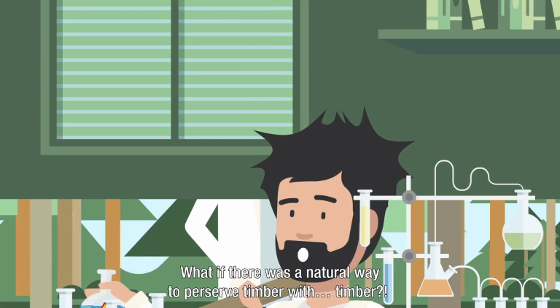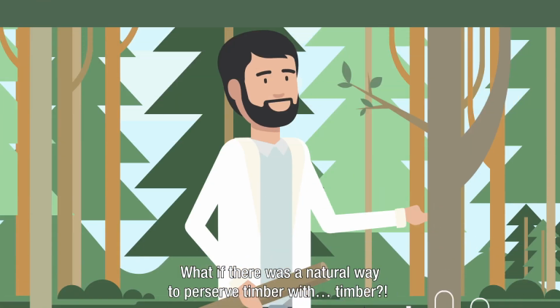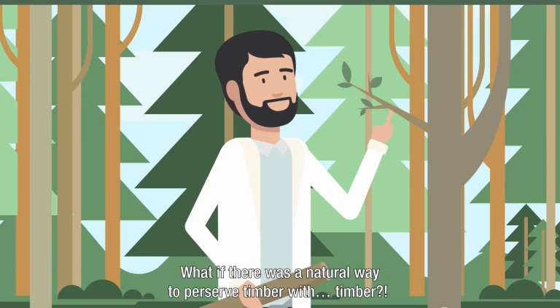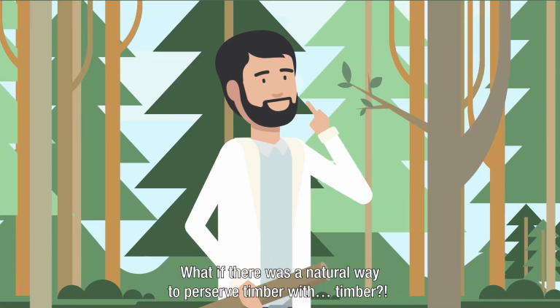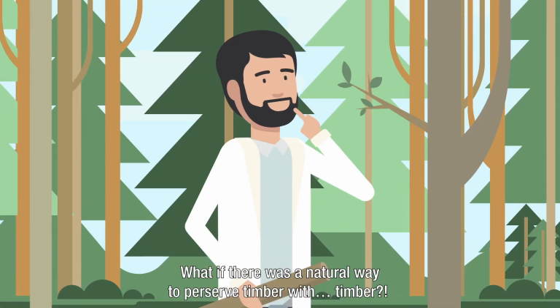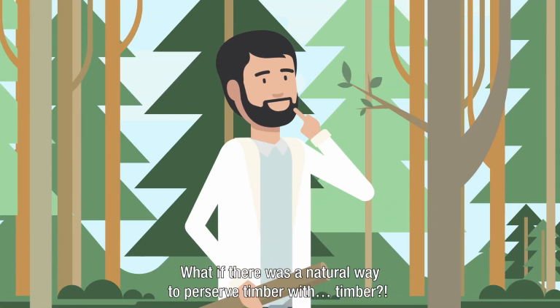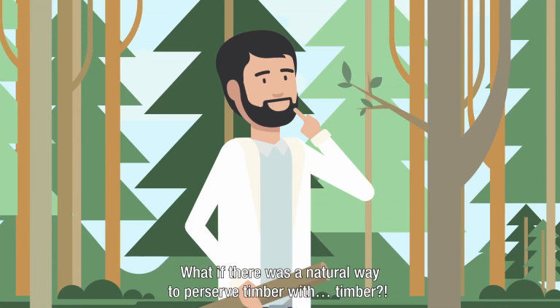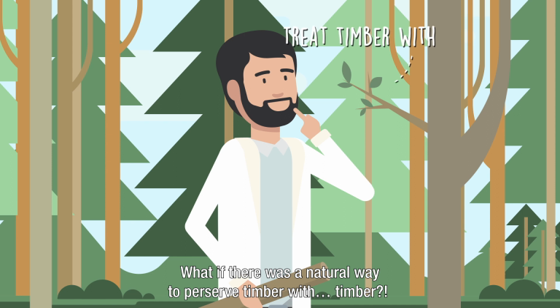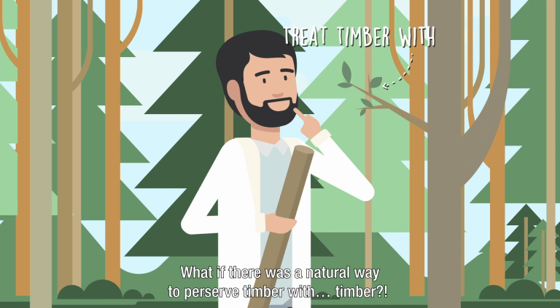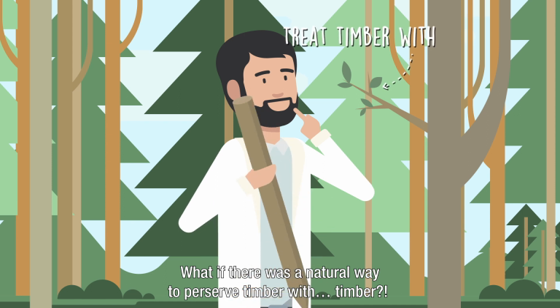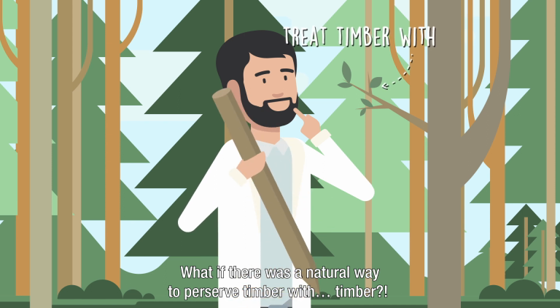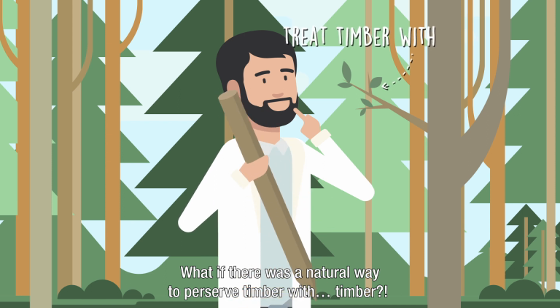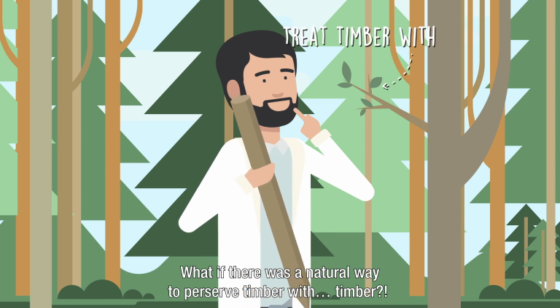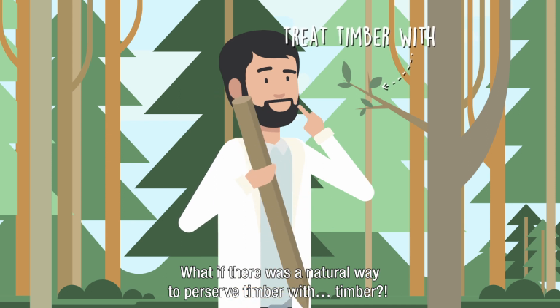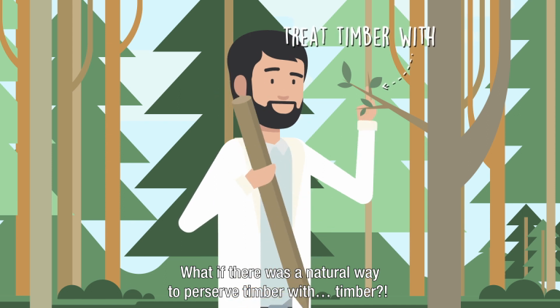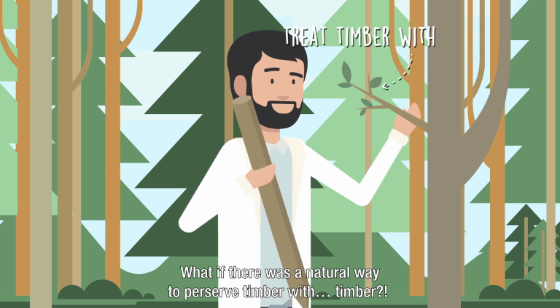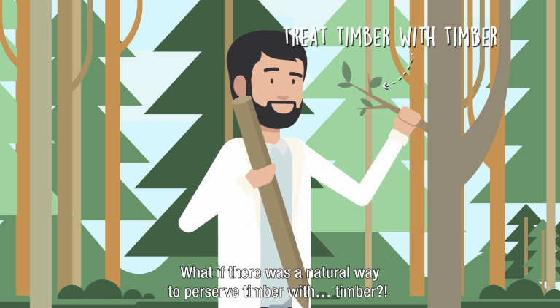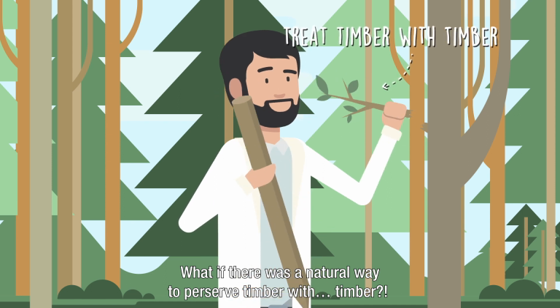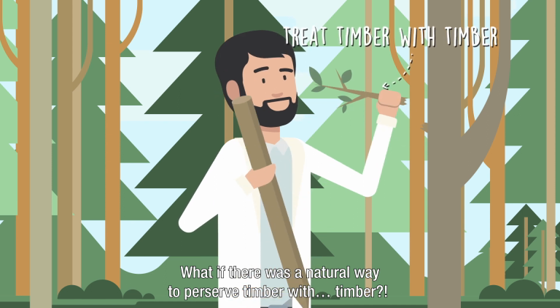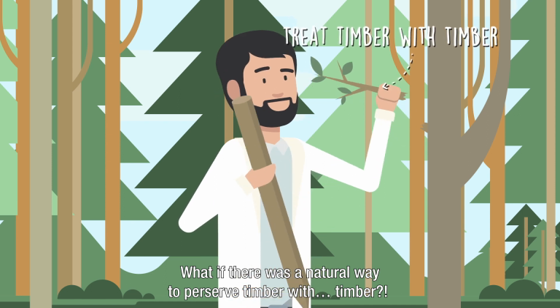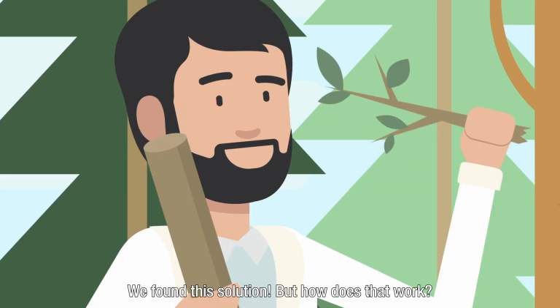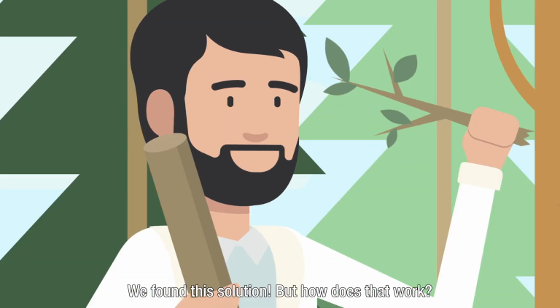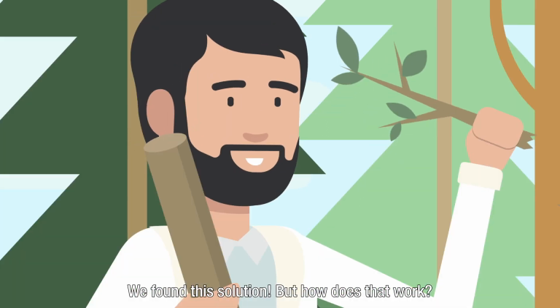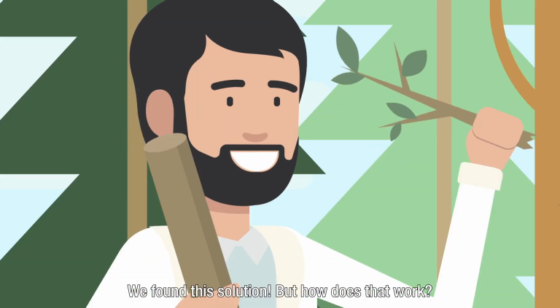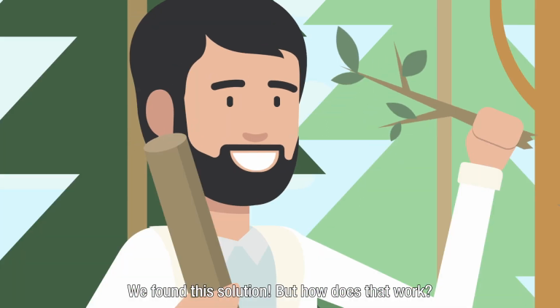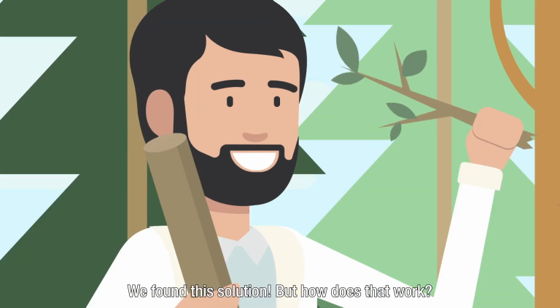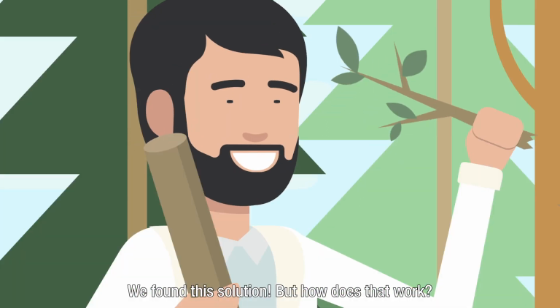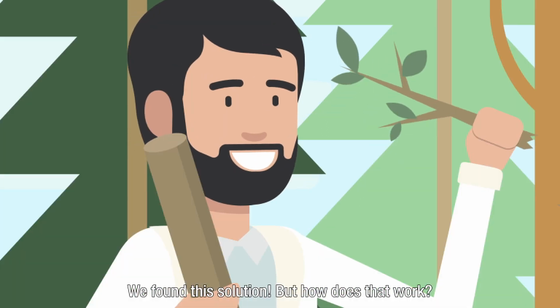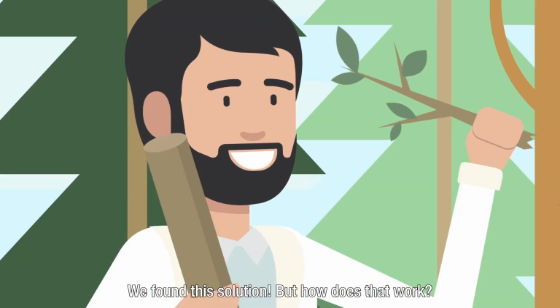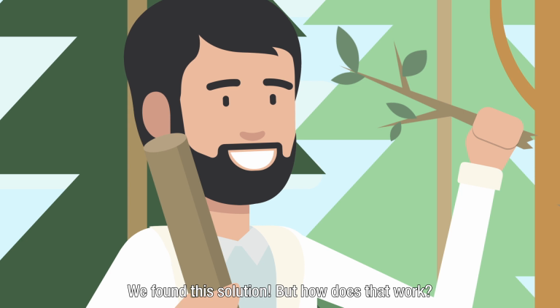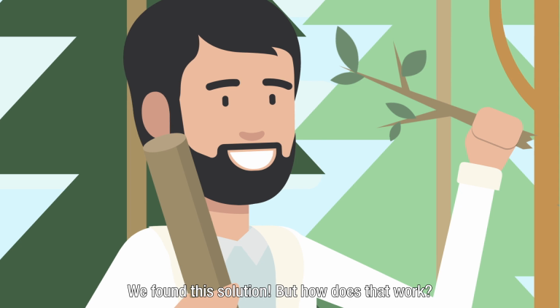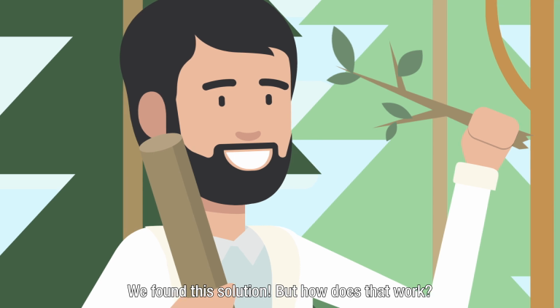What if there was a natural way to preserve timber with timber? We found this solution. But how does that work?